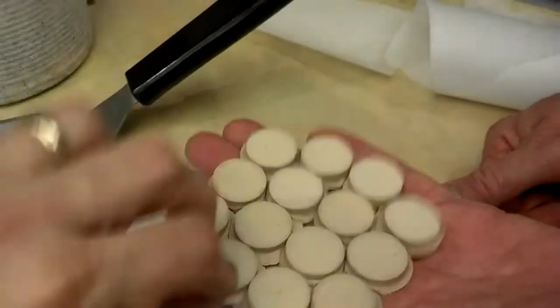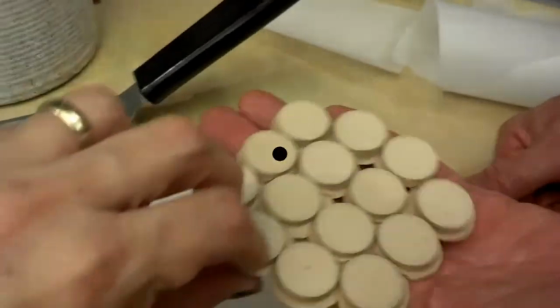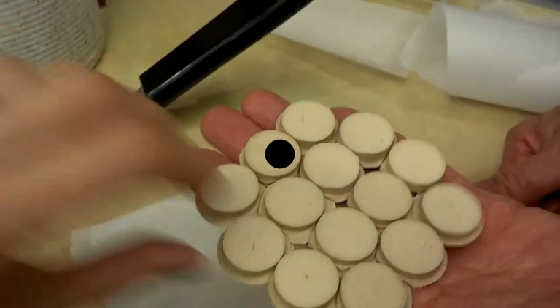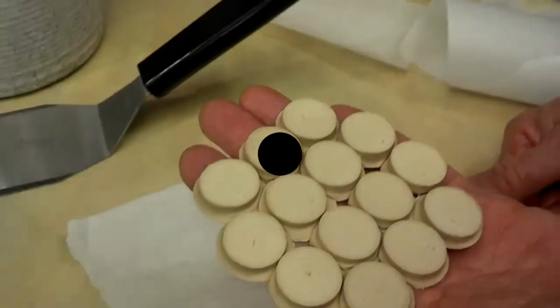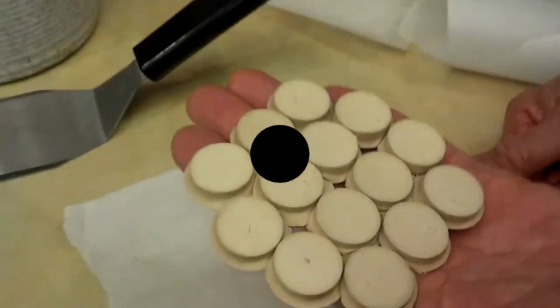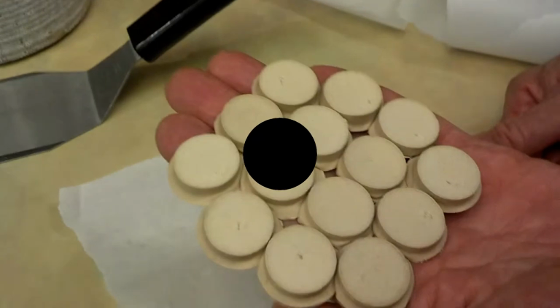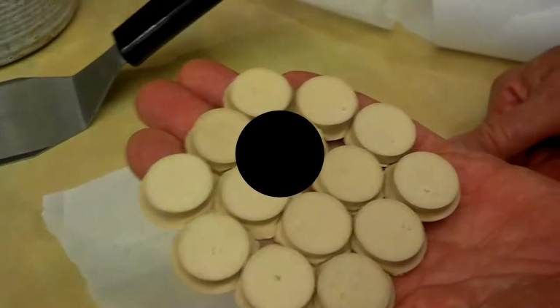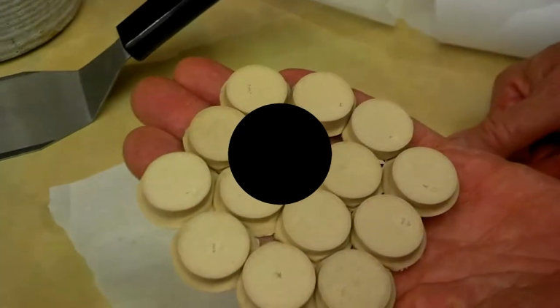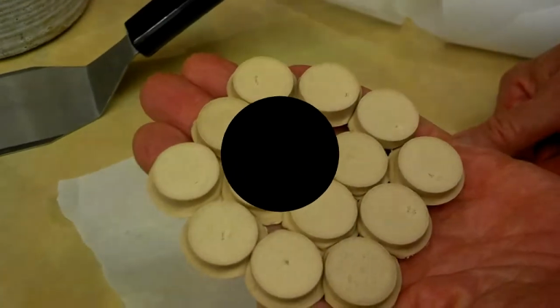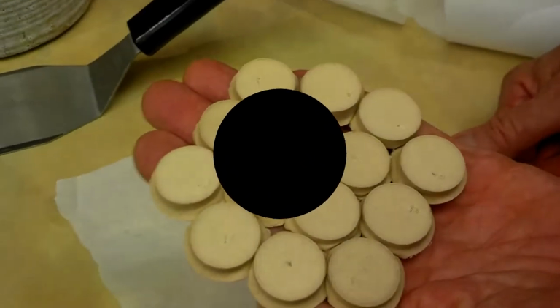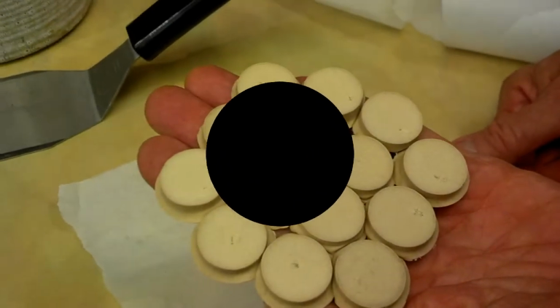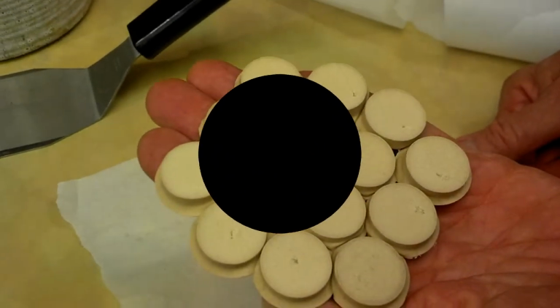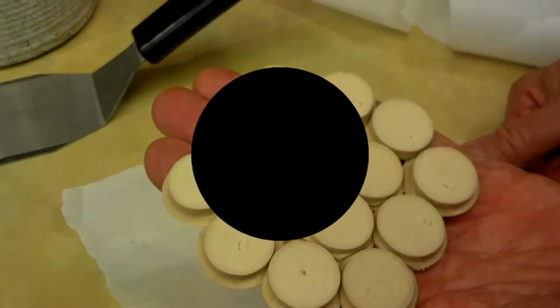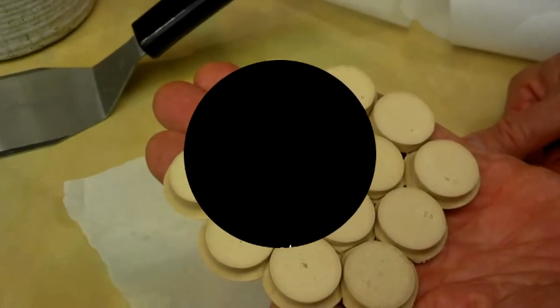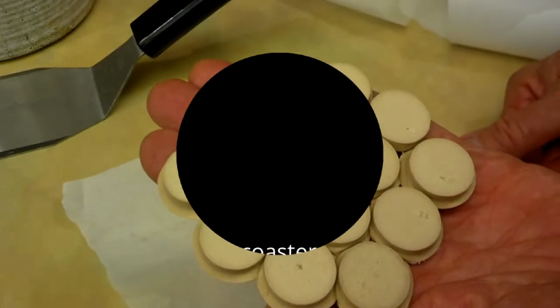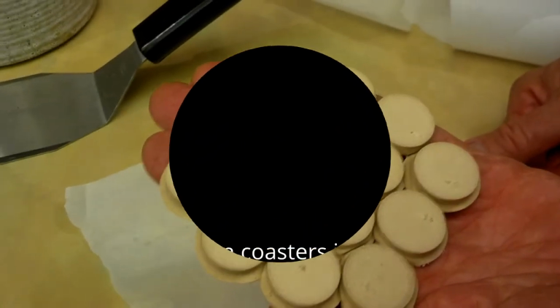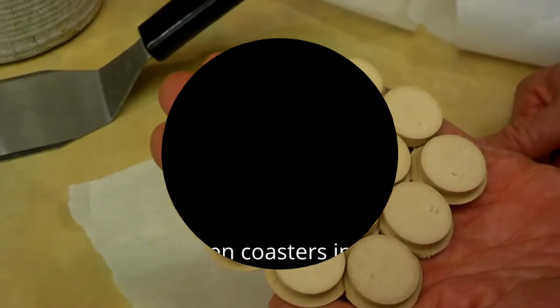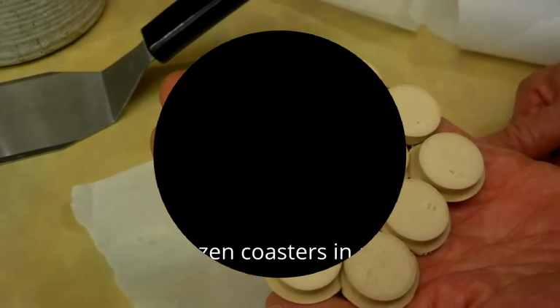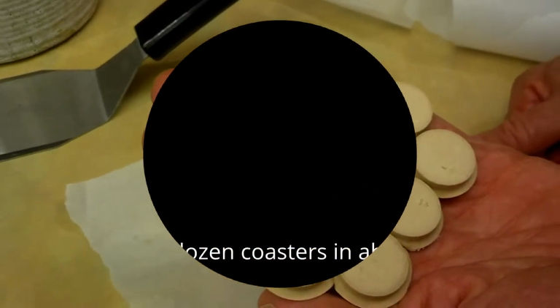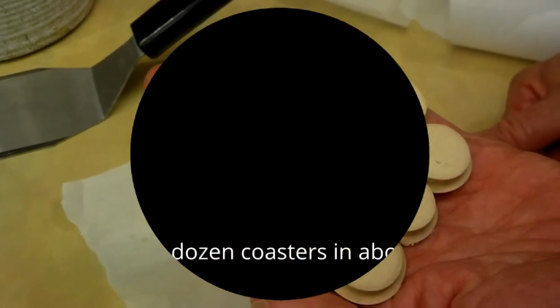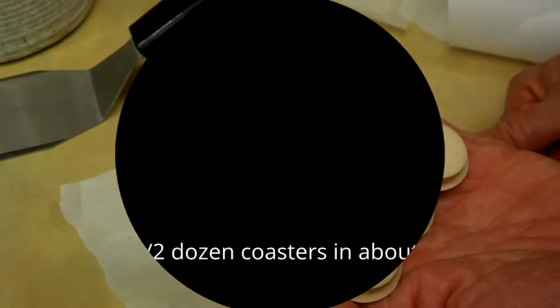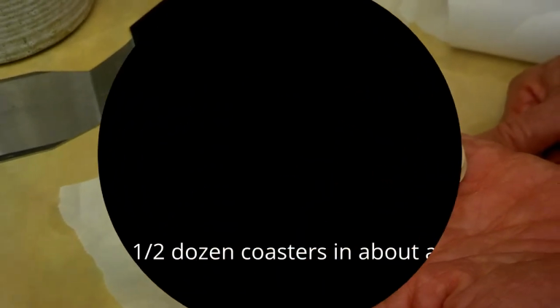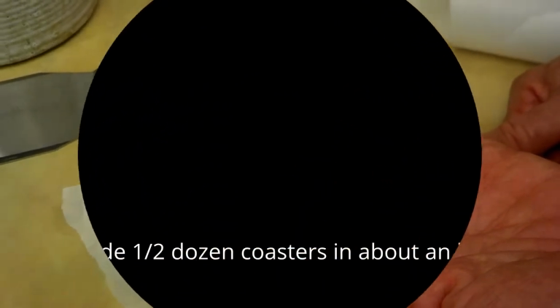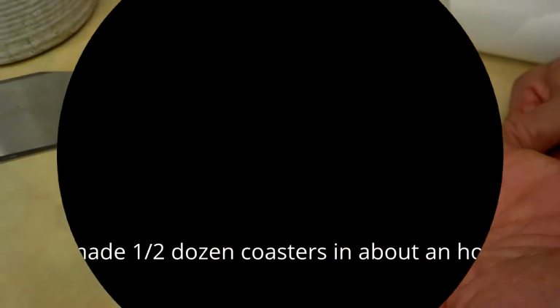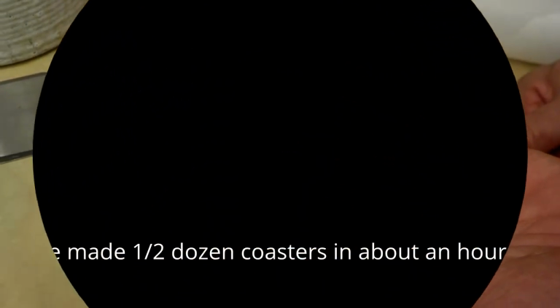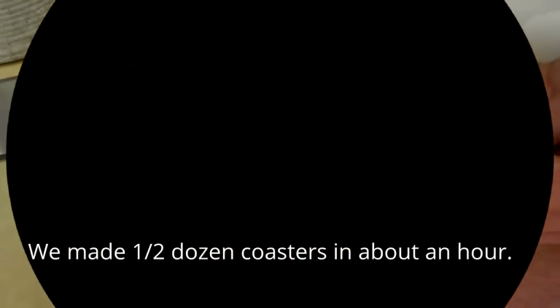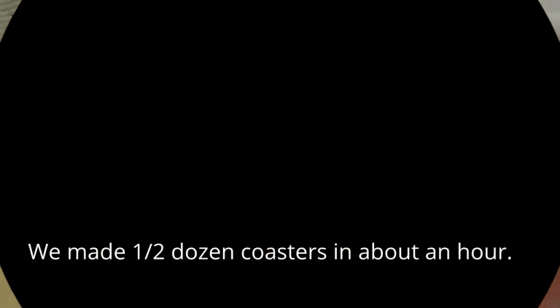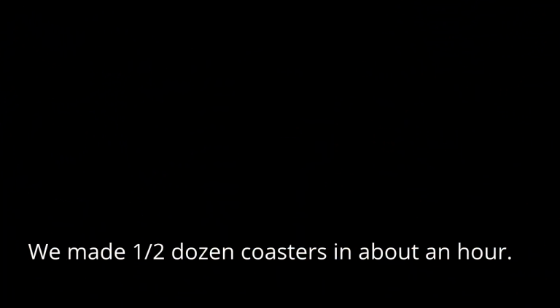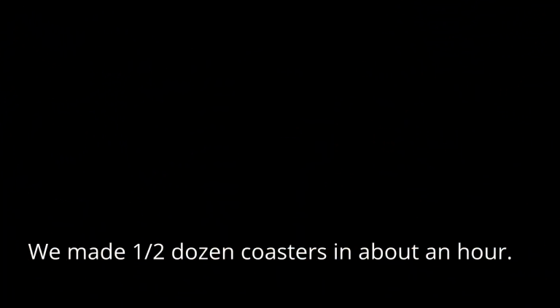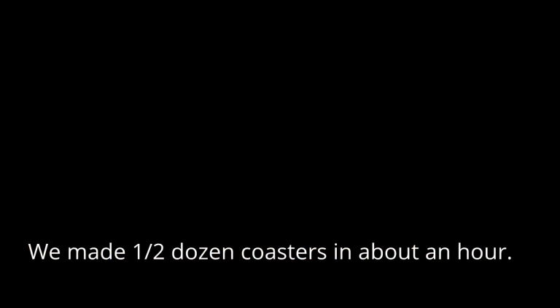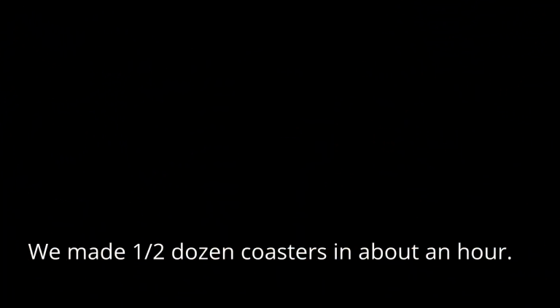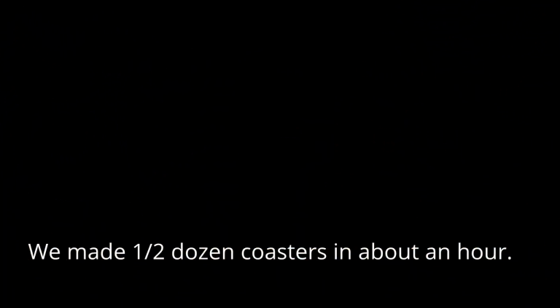Again, you'll see some of these used as hot pads. If they're synthetic, do not stick a hot pan on them, because you see what happens when they touch a hot pan.